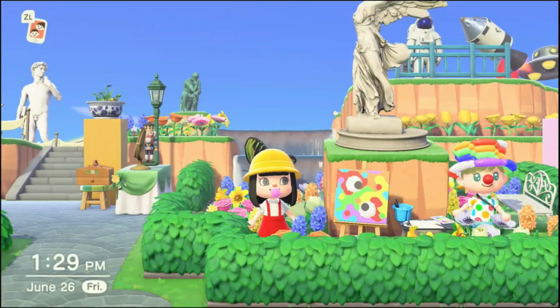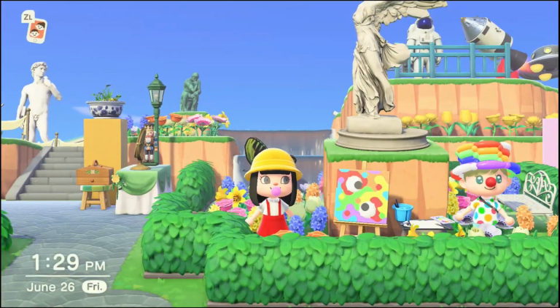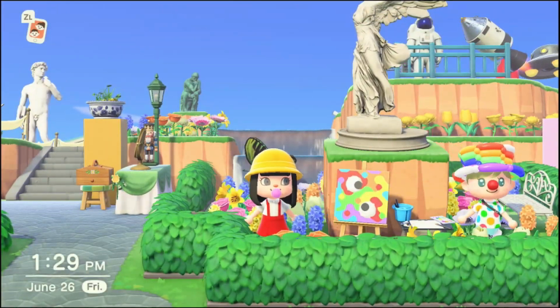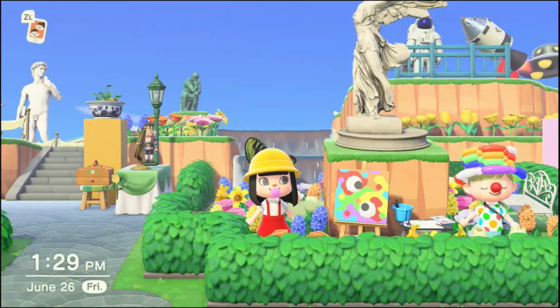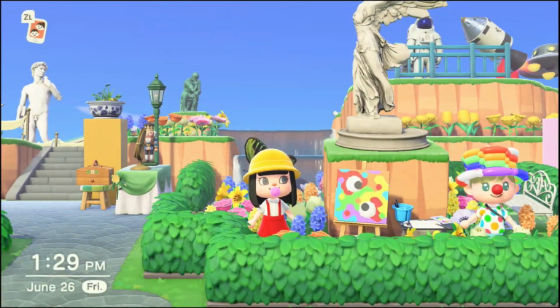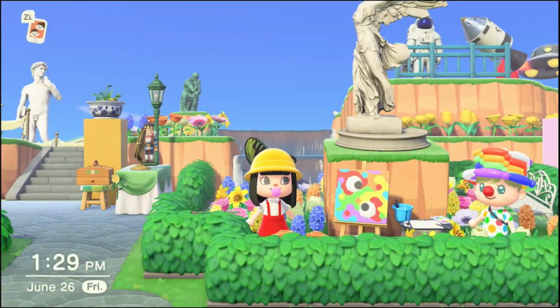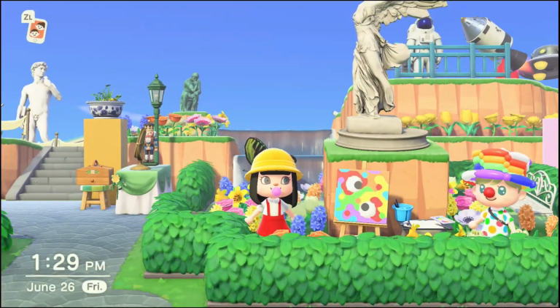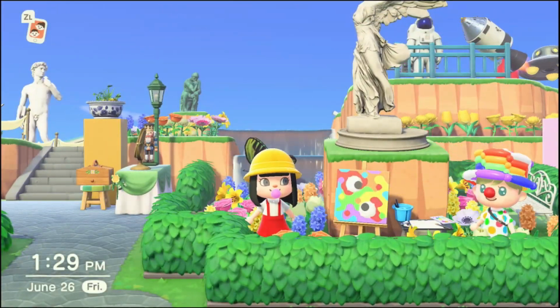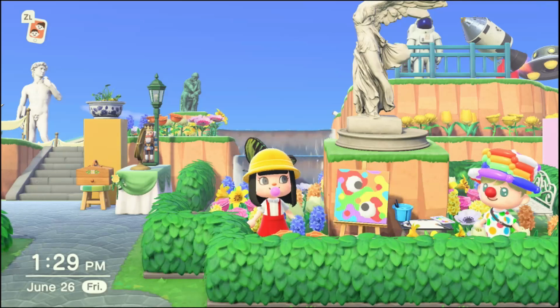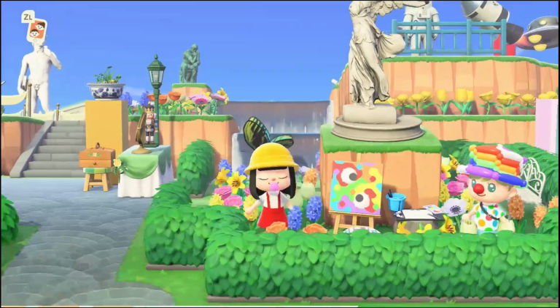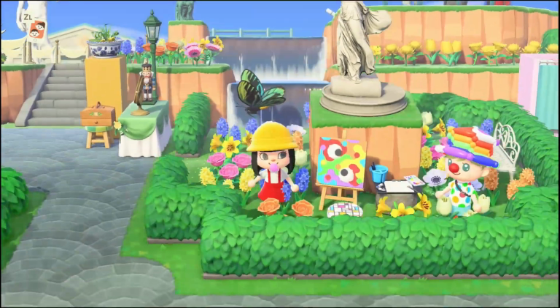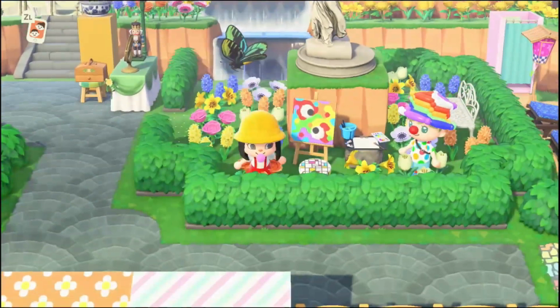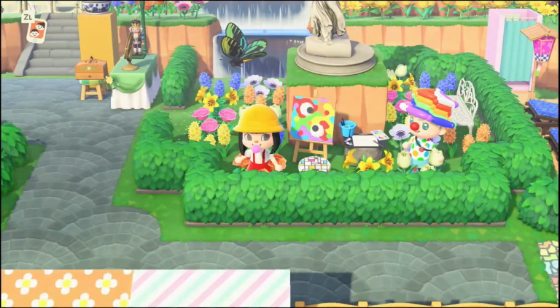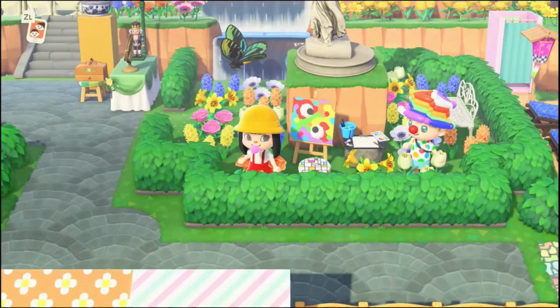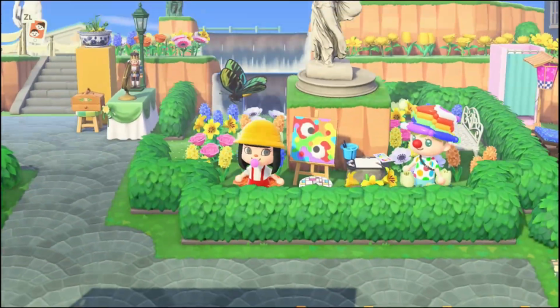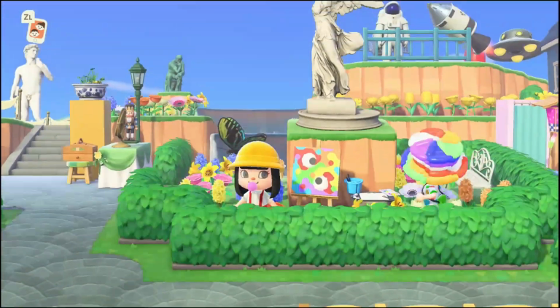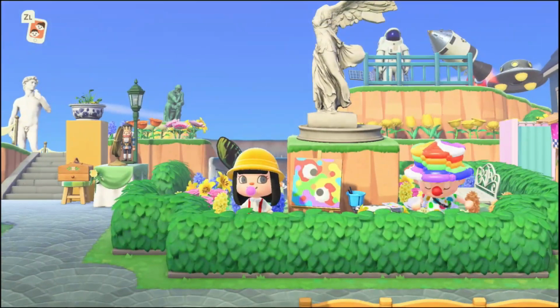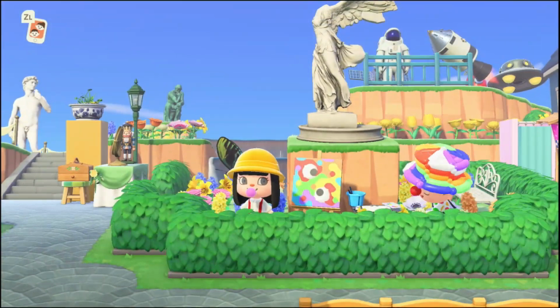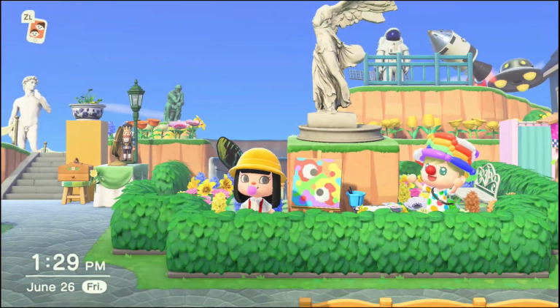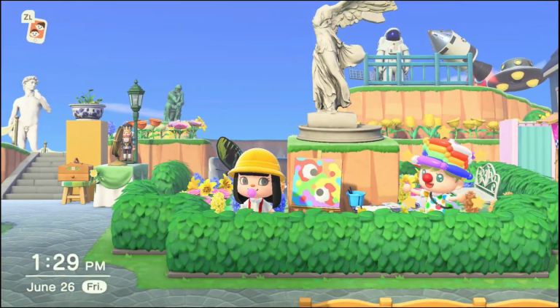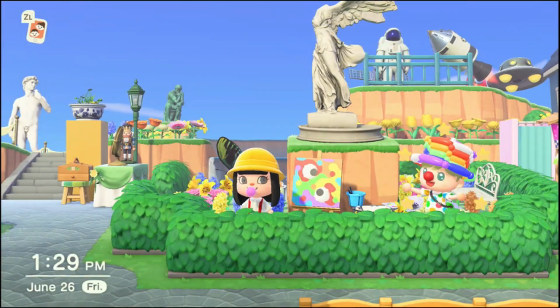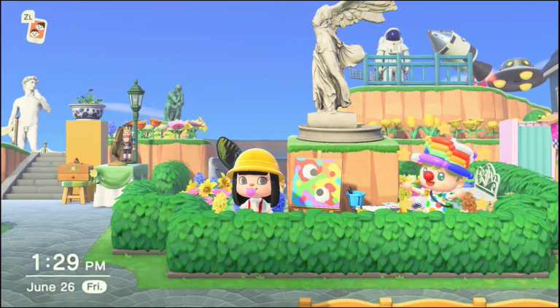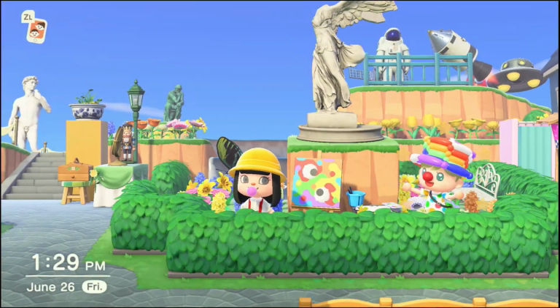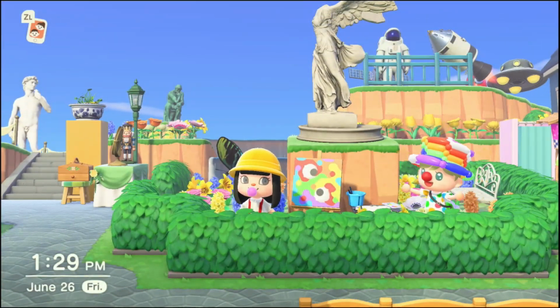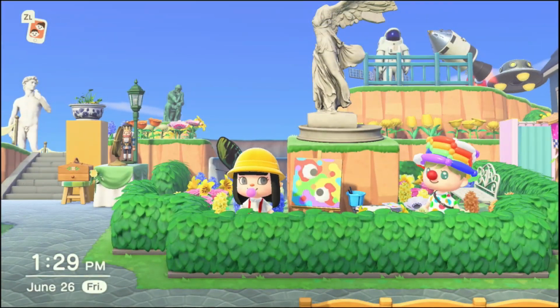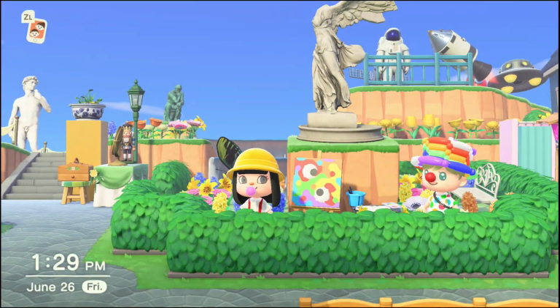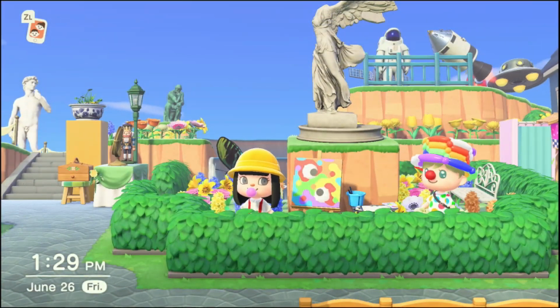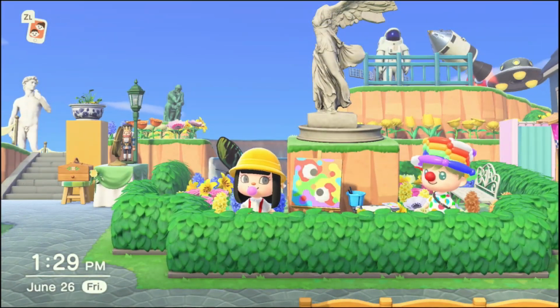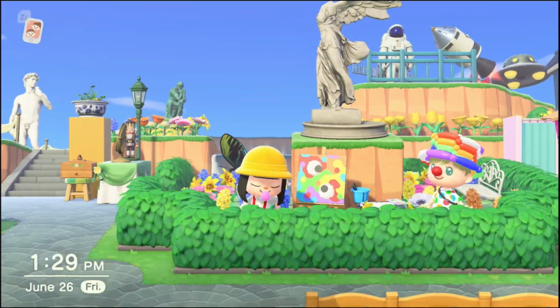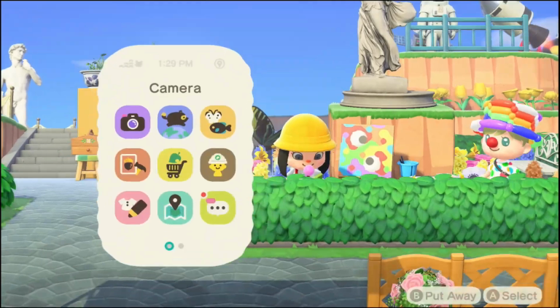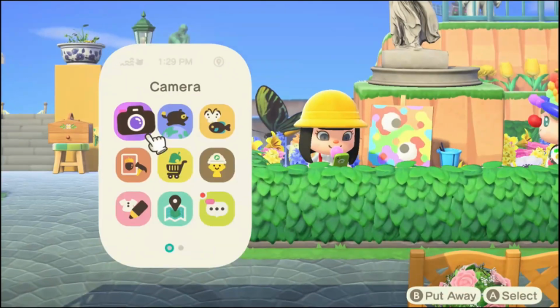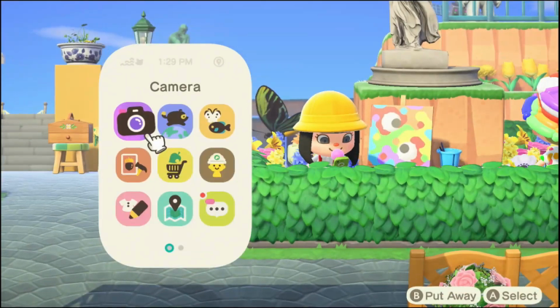Yeah, that's a really nice statue. Oh, there's a little painting area — it's so cute.